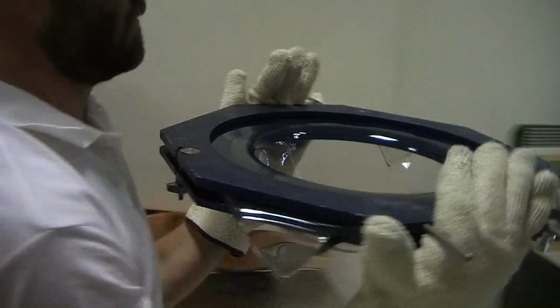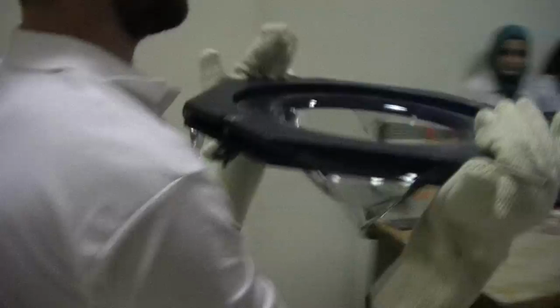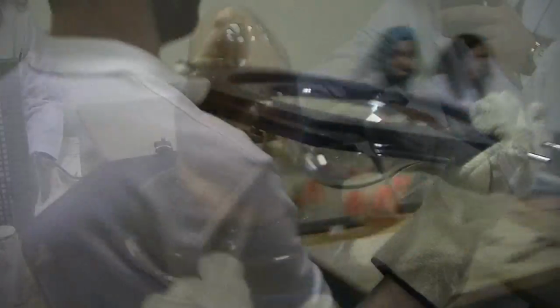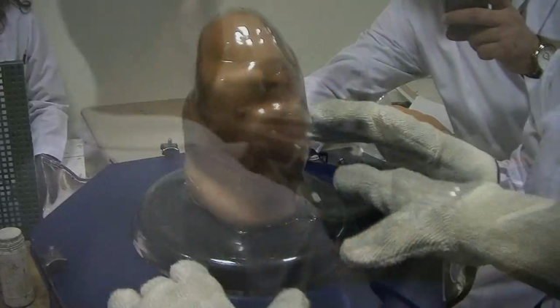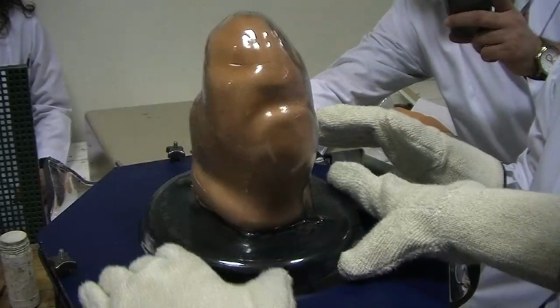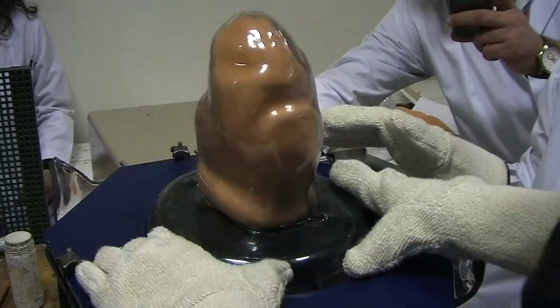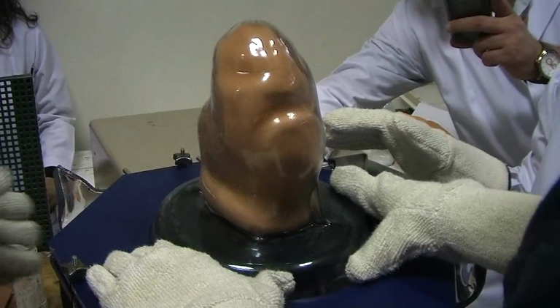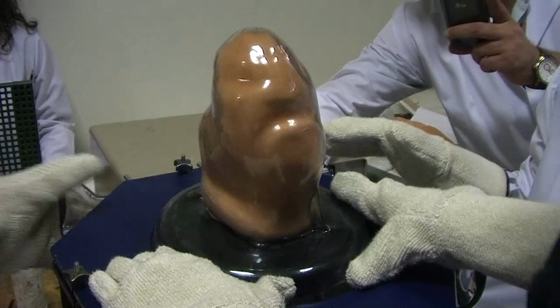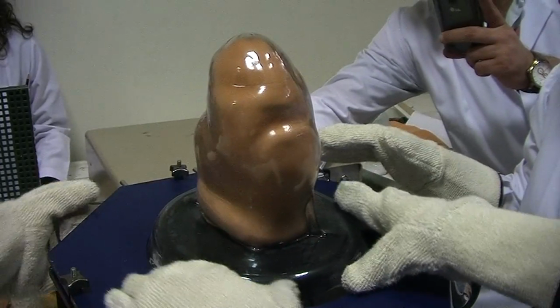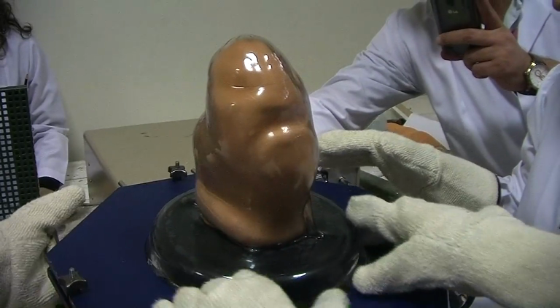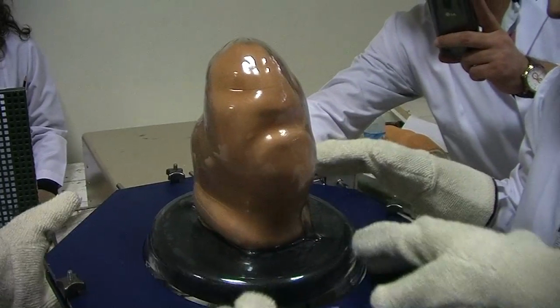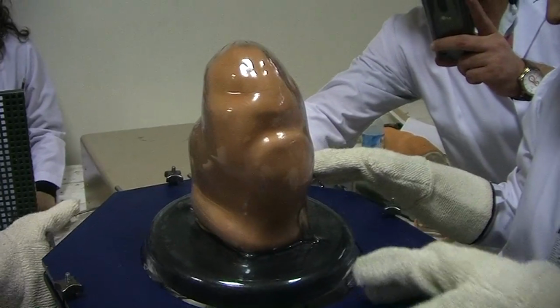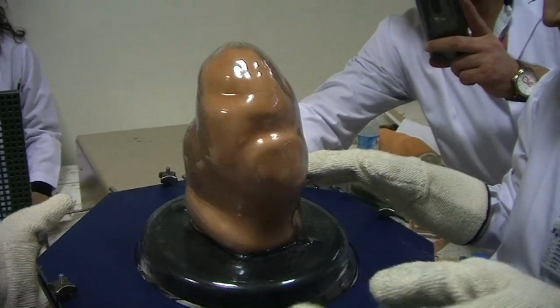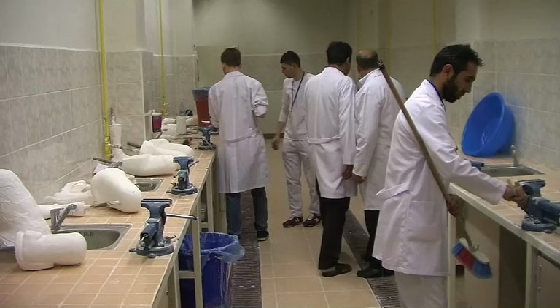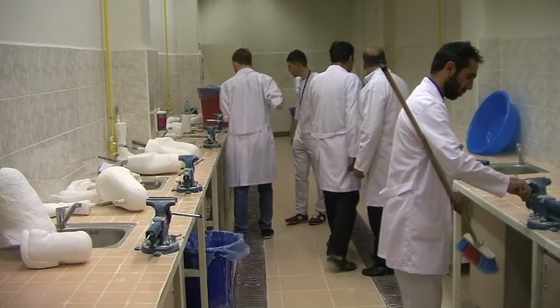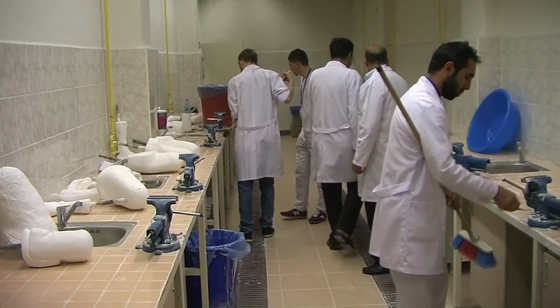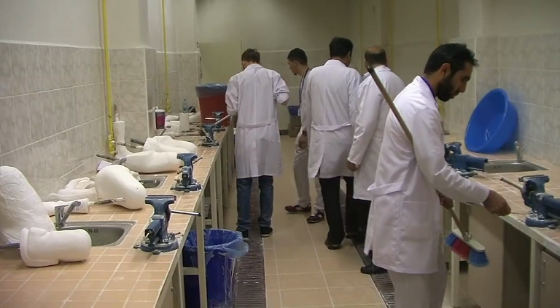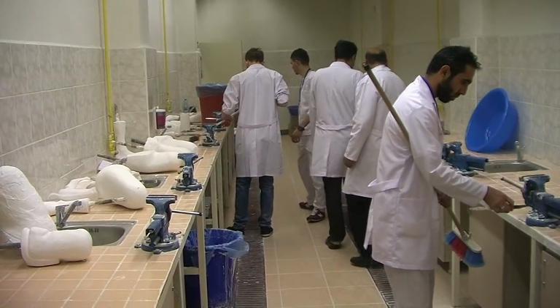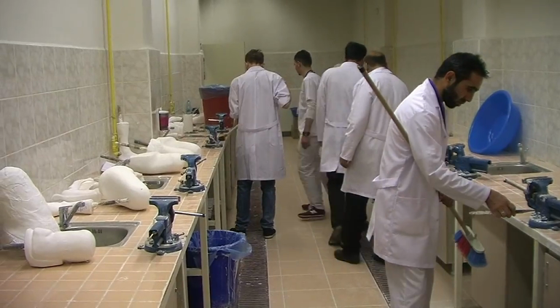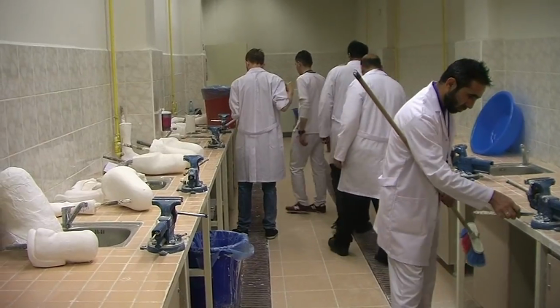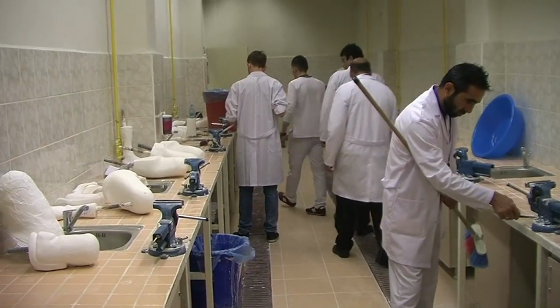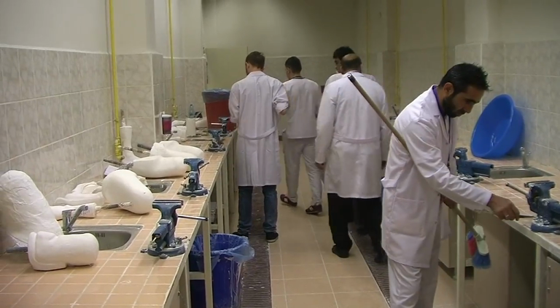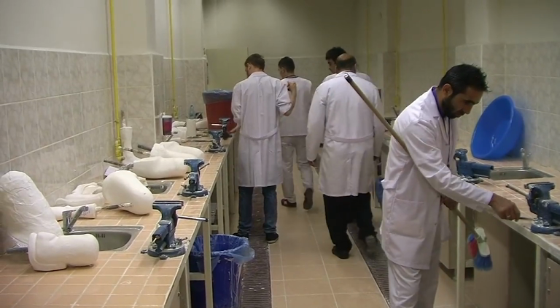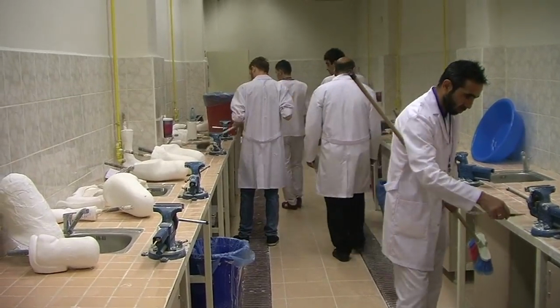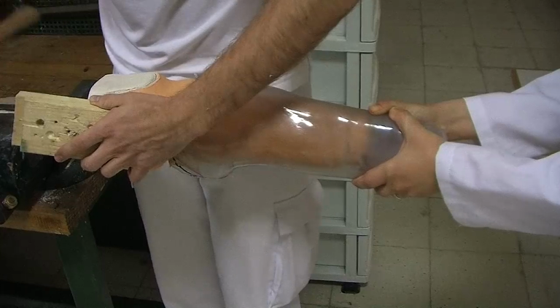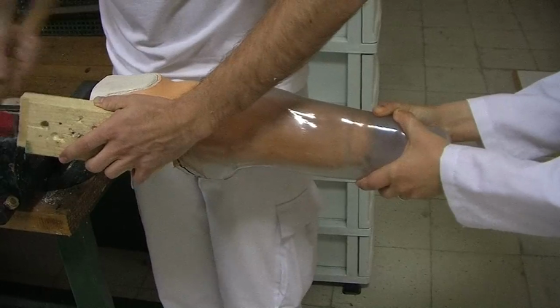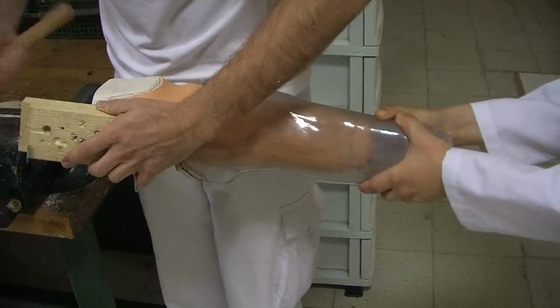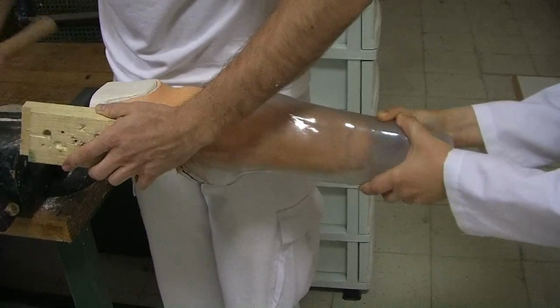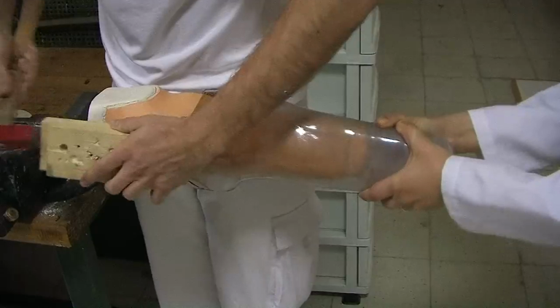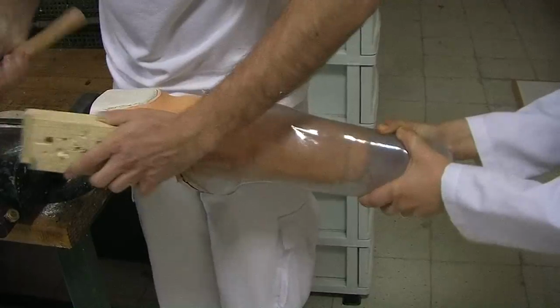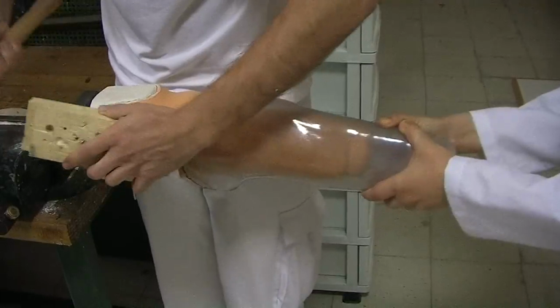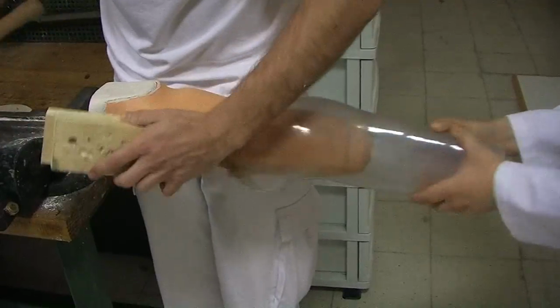We have to get a soft inner socket. I can take care of this.